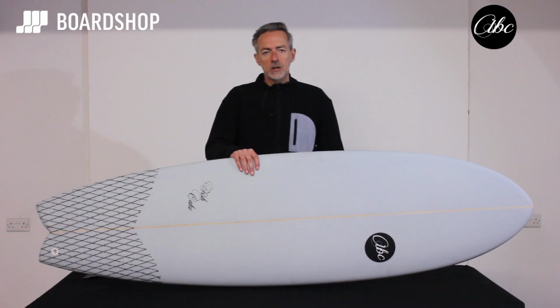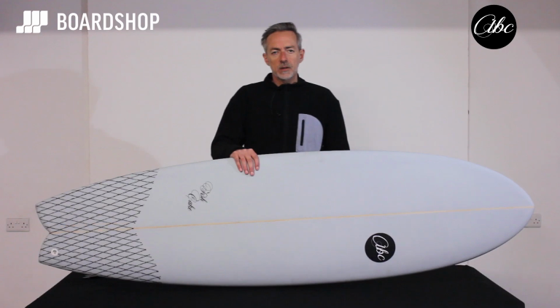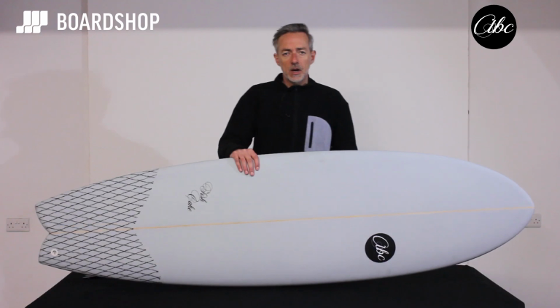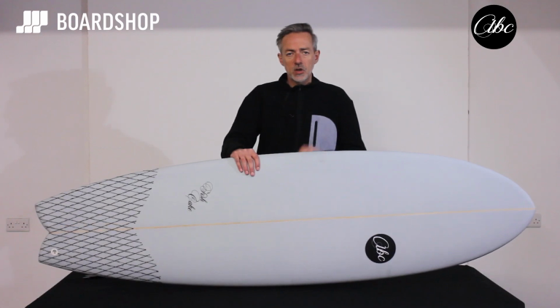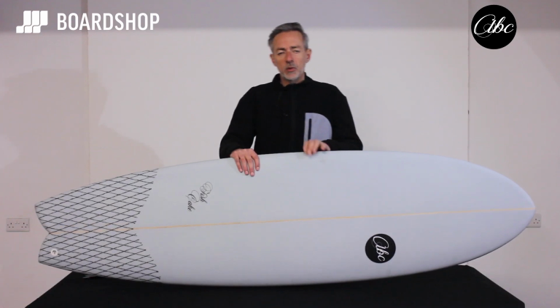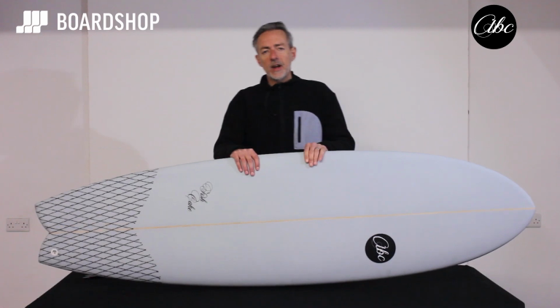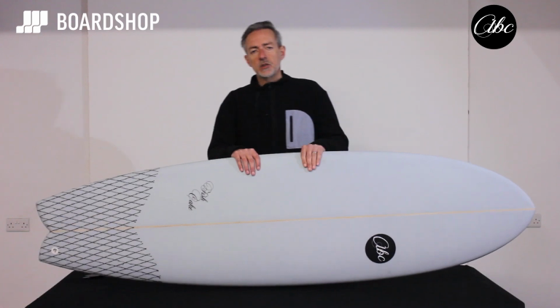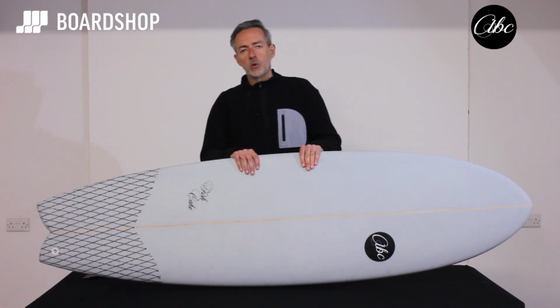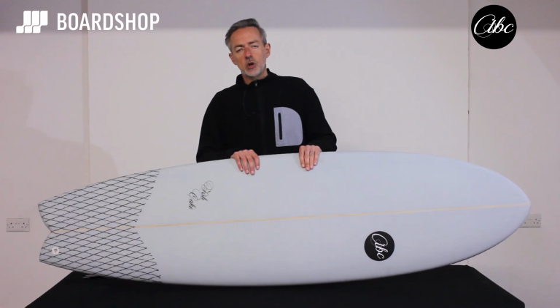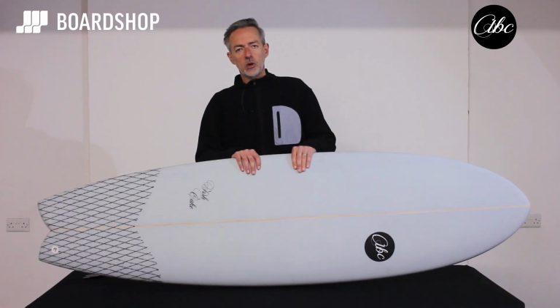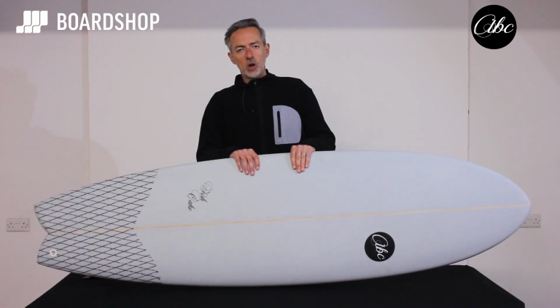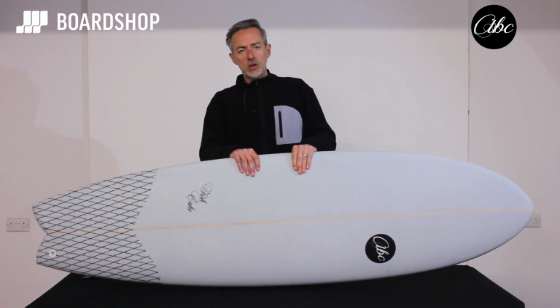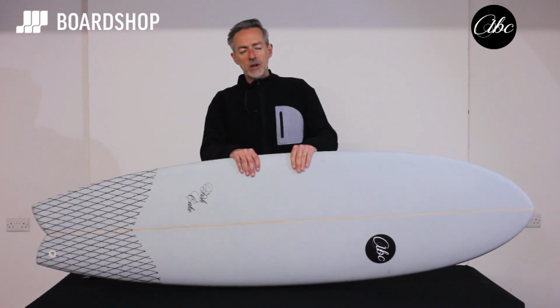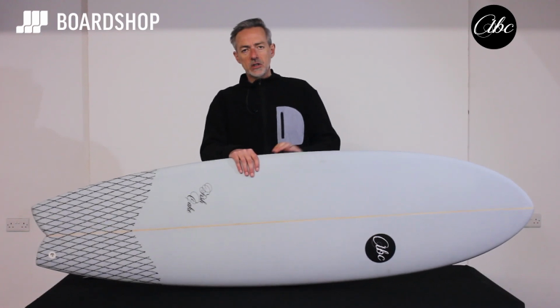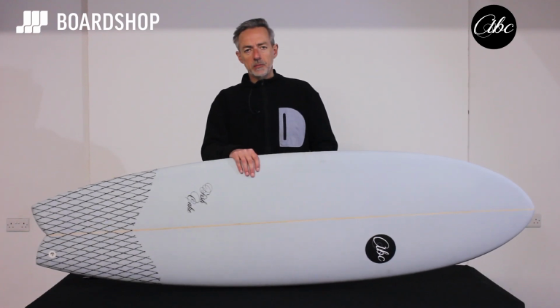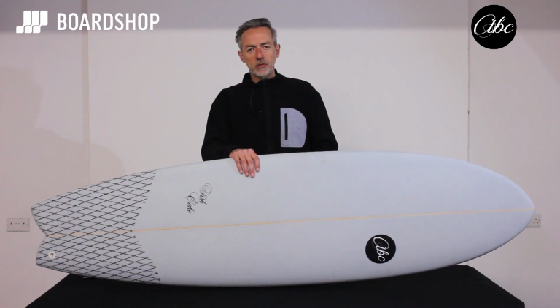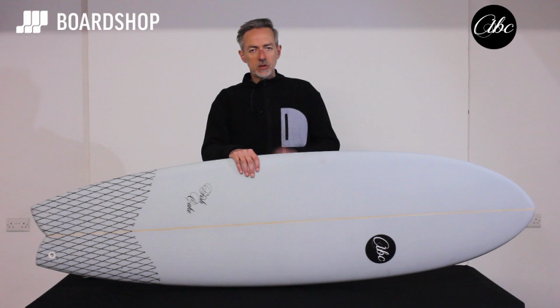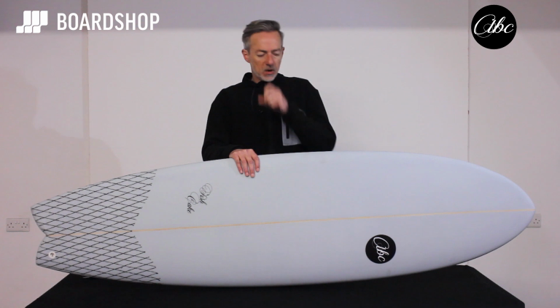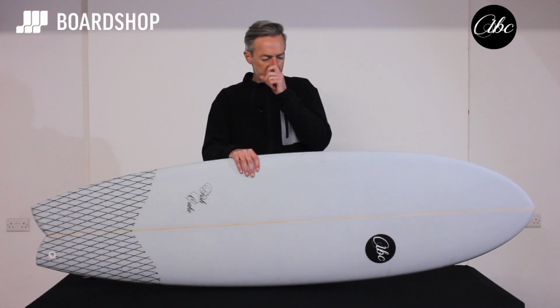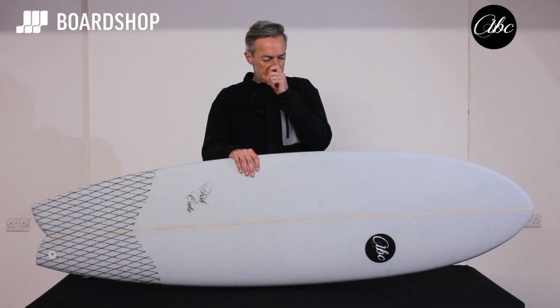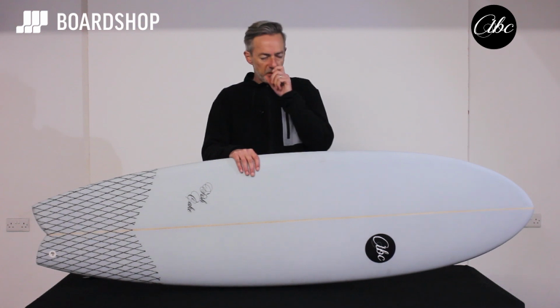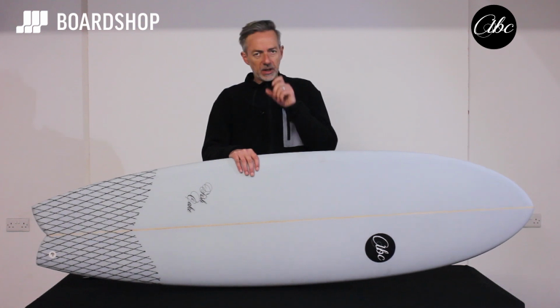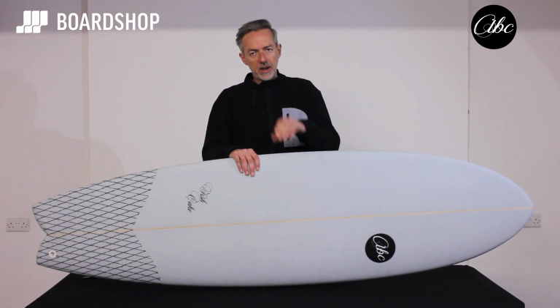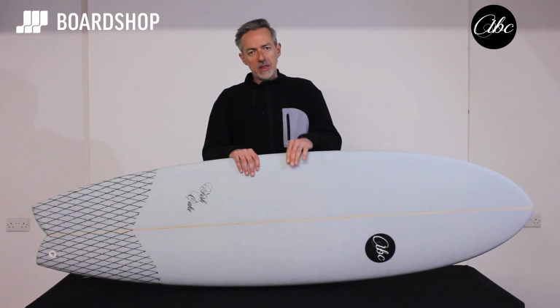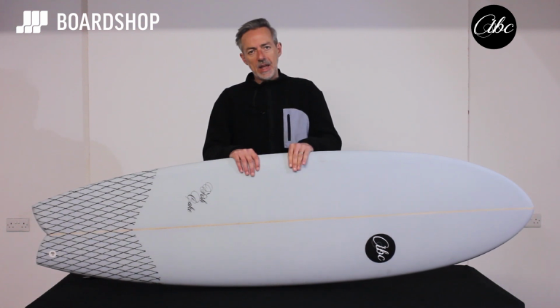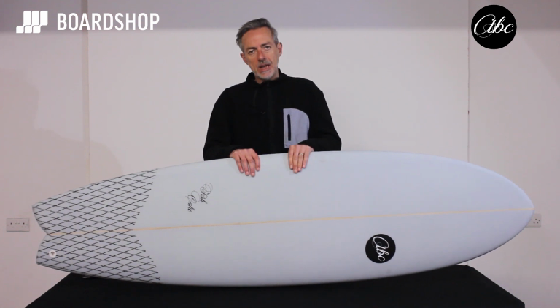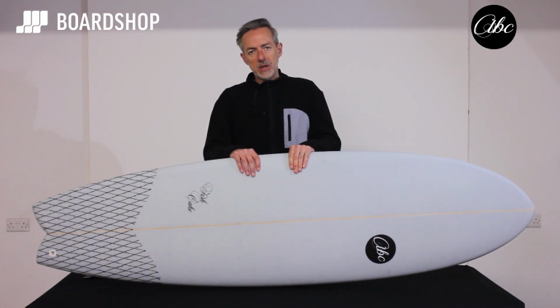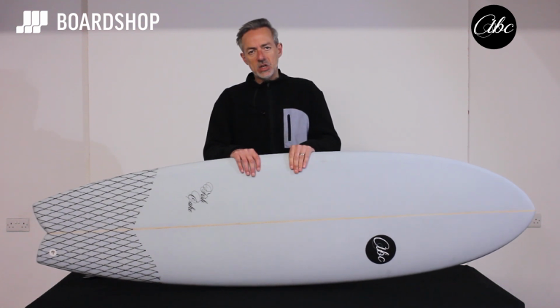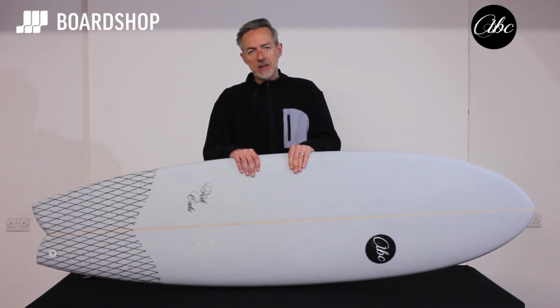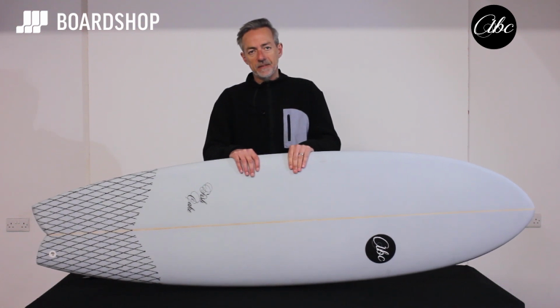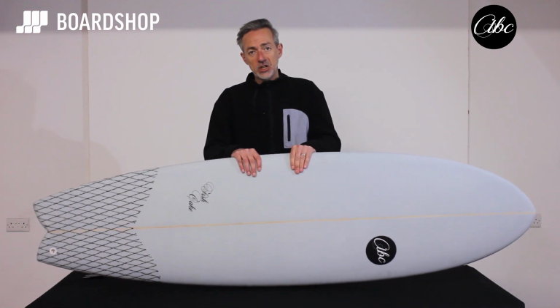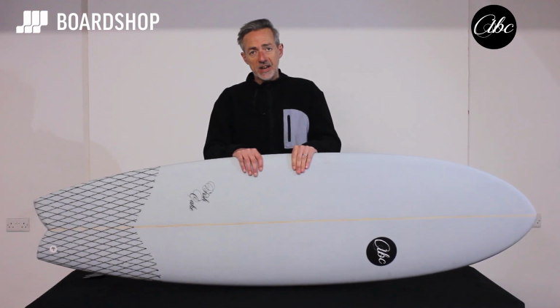Hello surfboard fans, boardshop.co.uk surfboard review time. Today we're looking at the ABC Fishcake.